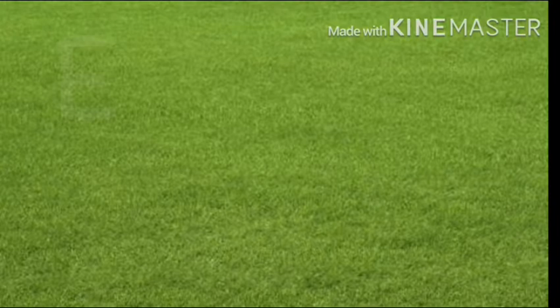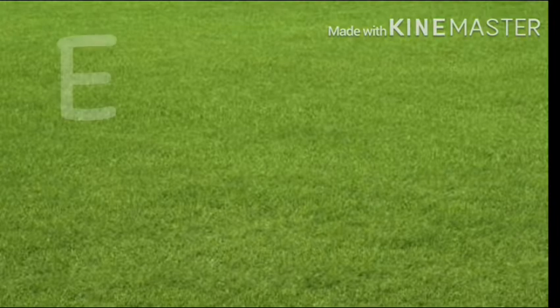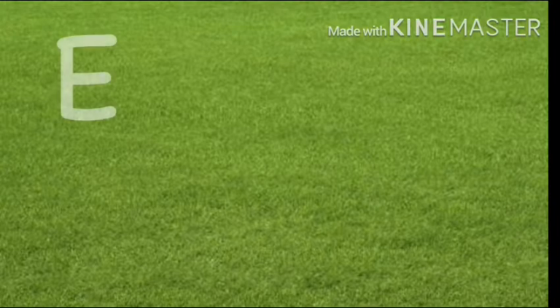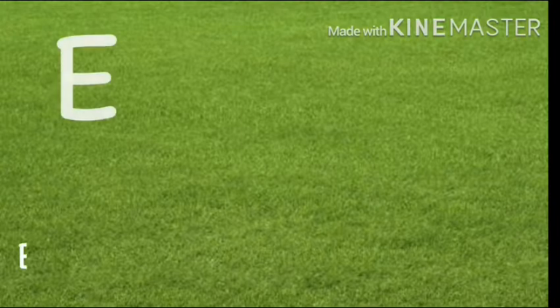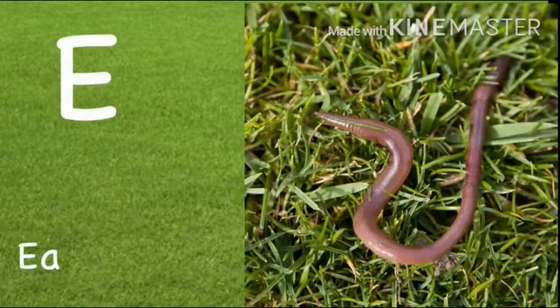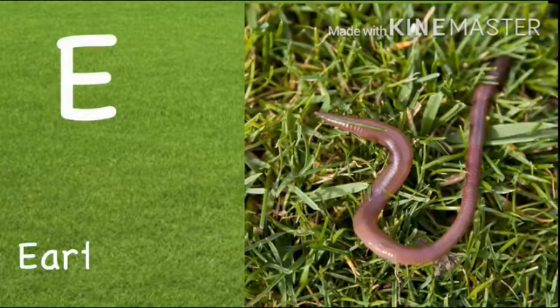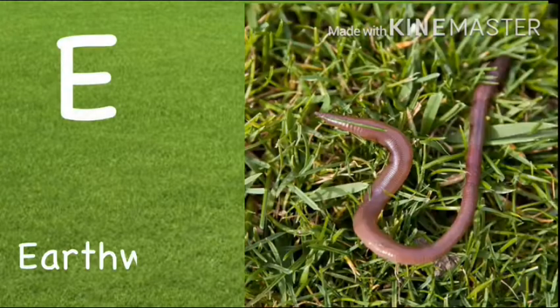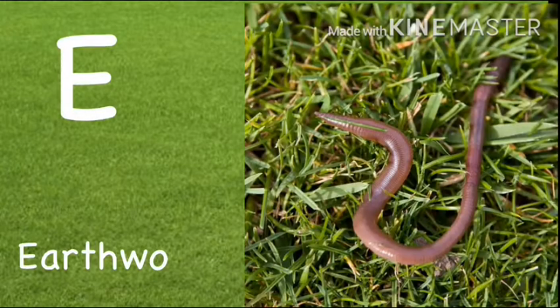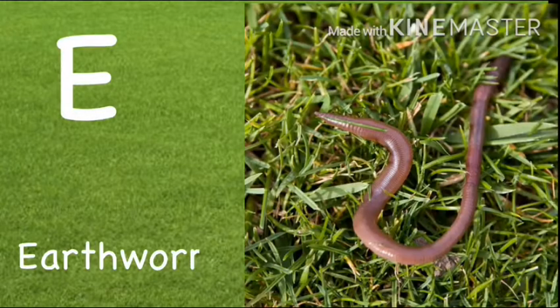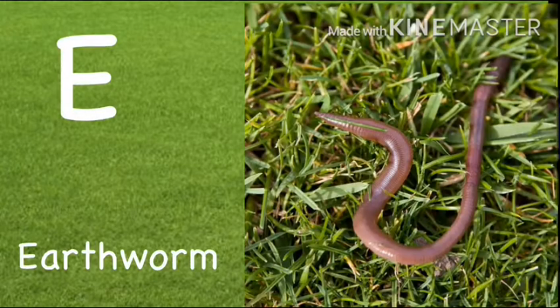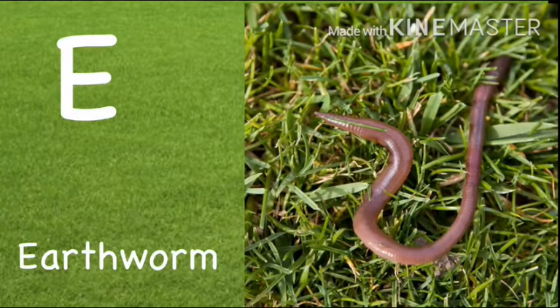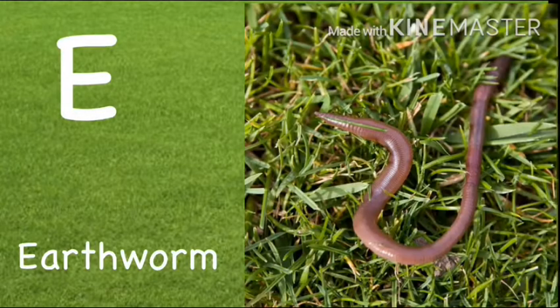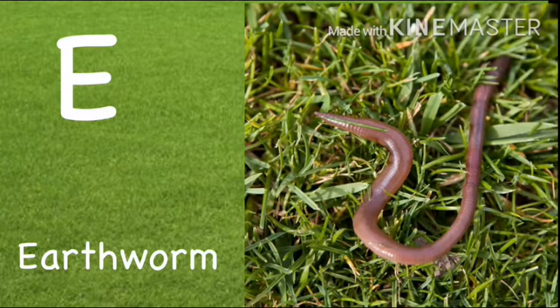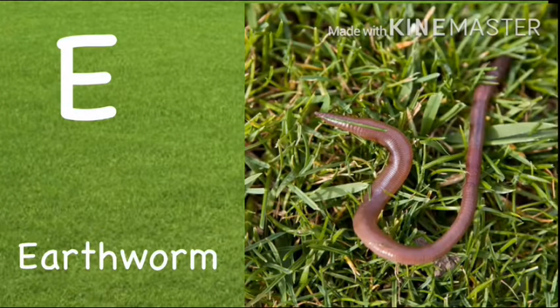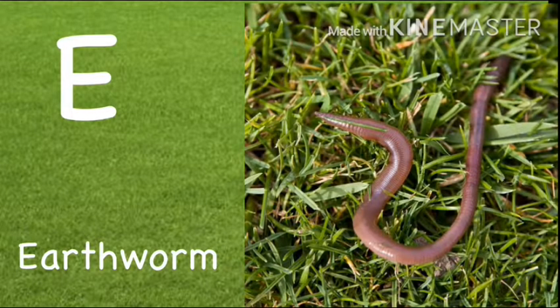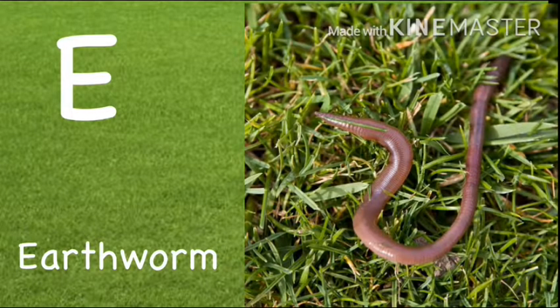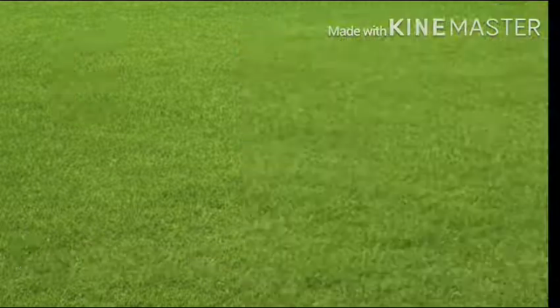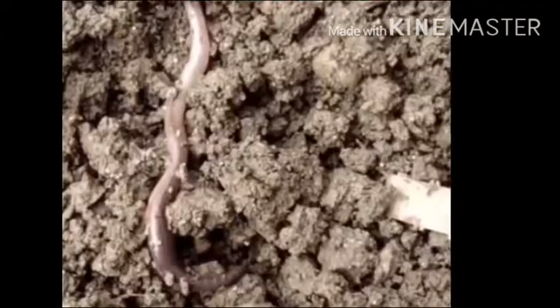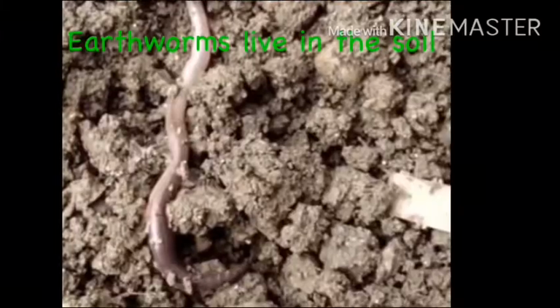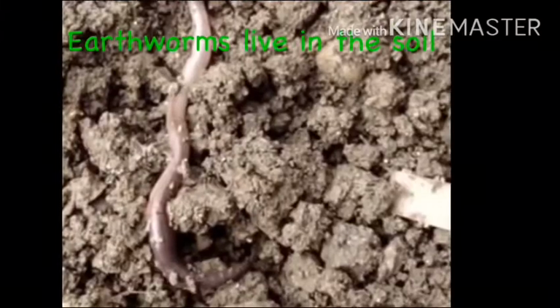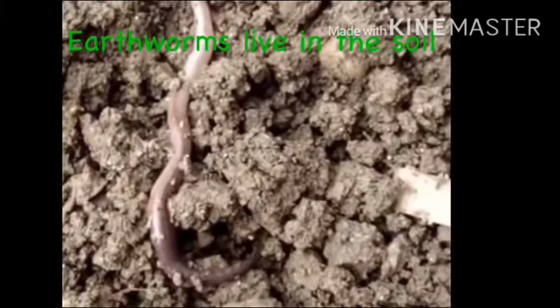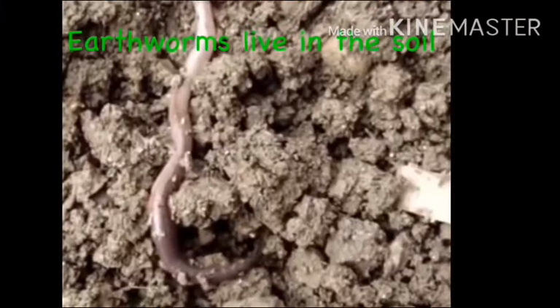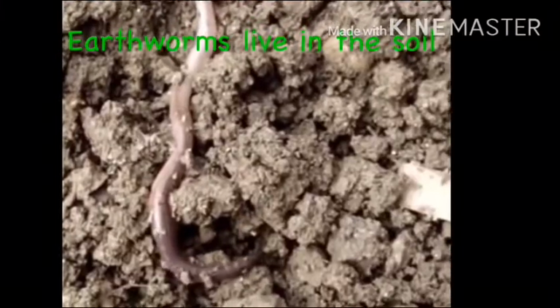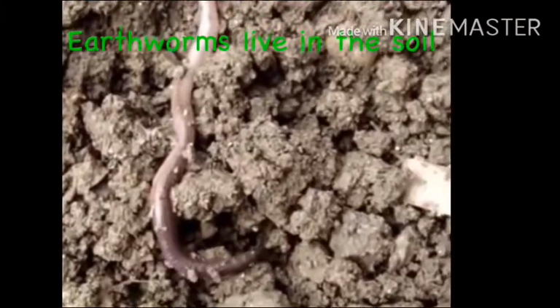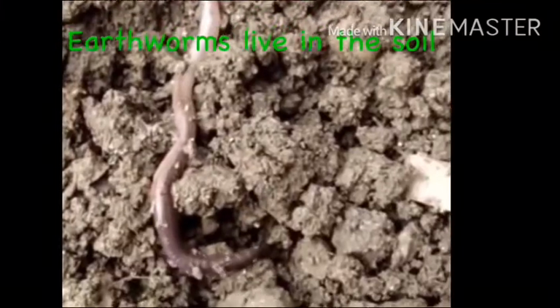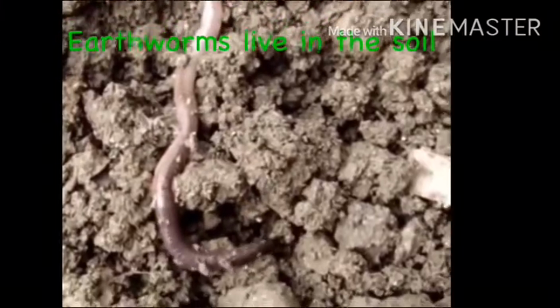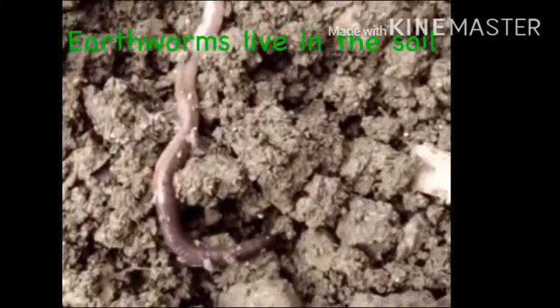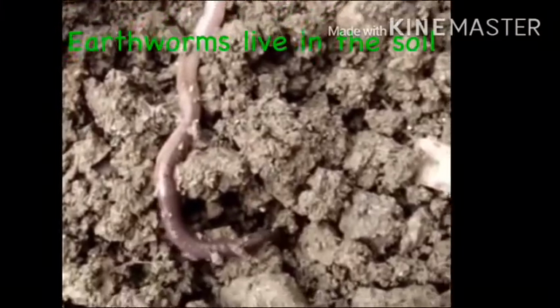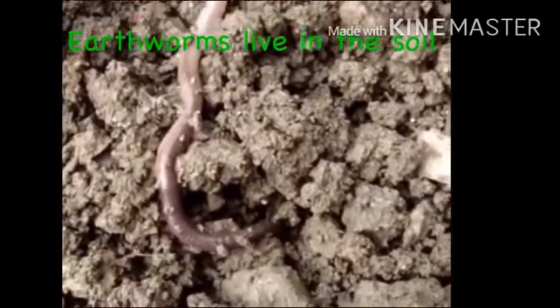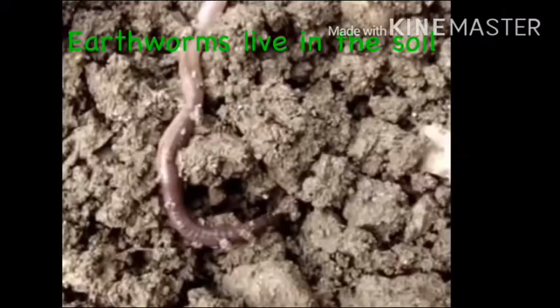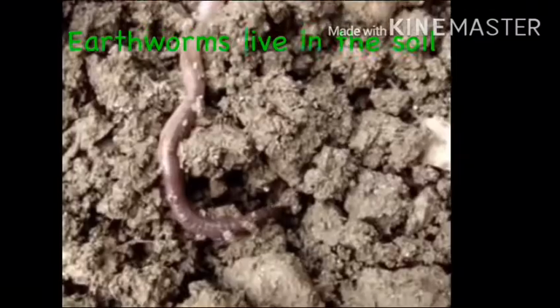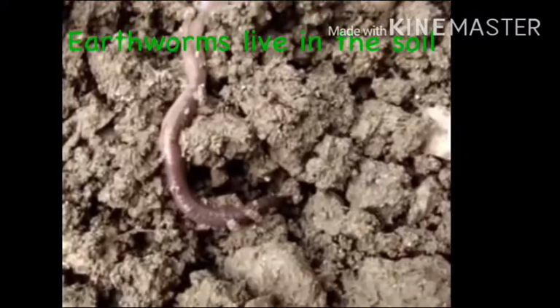E. Earthworm. Earthworm lives in the soil.